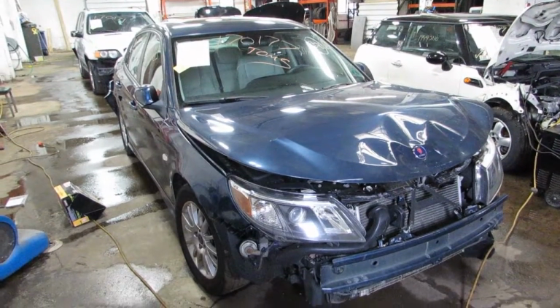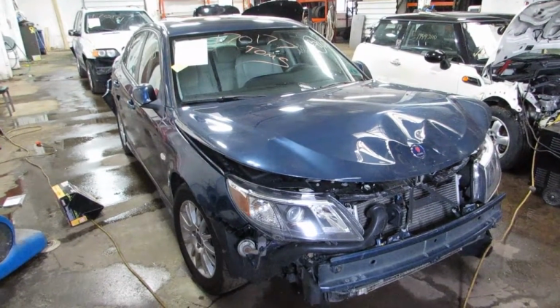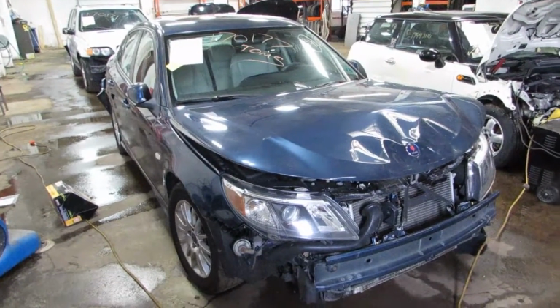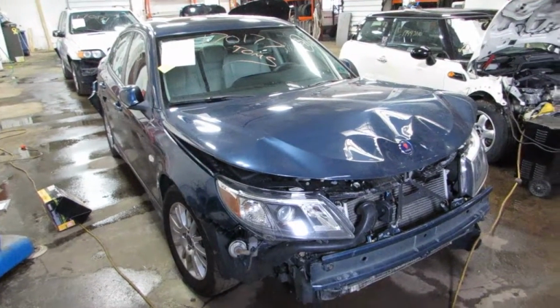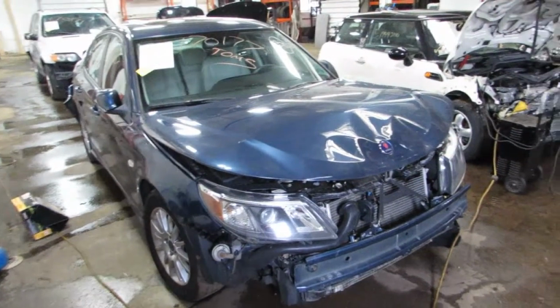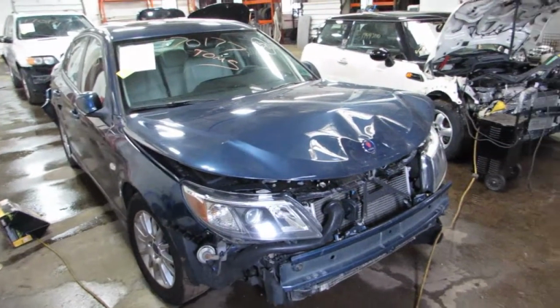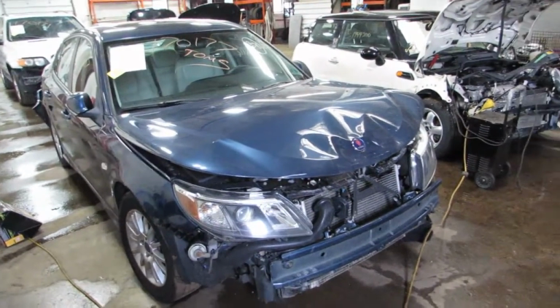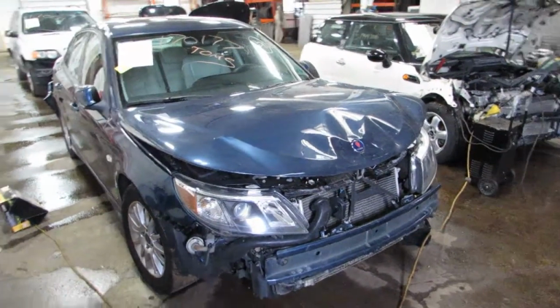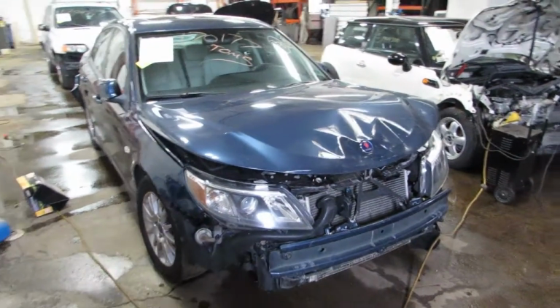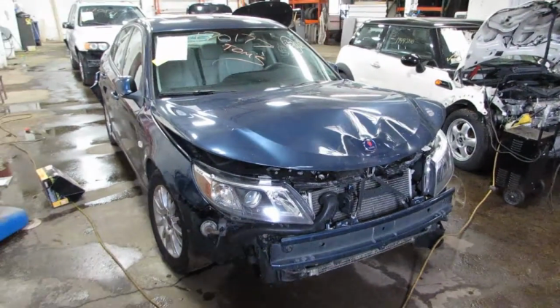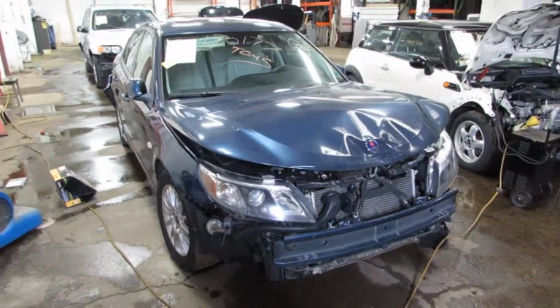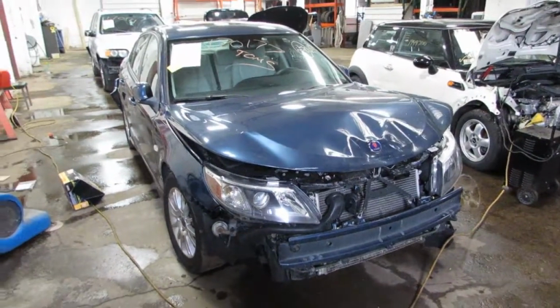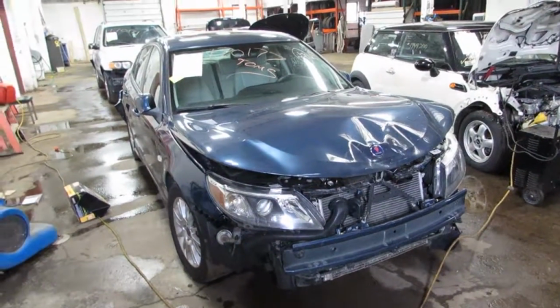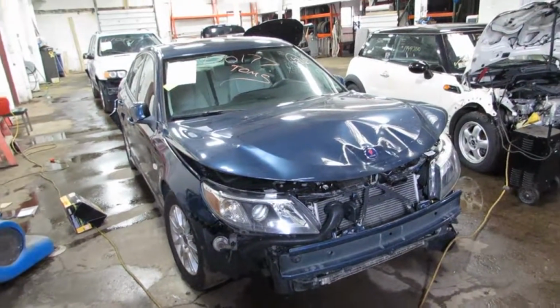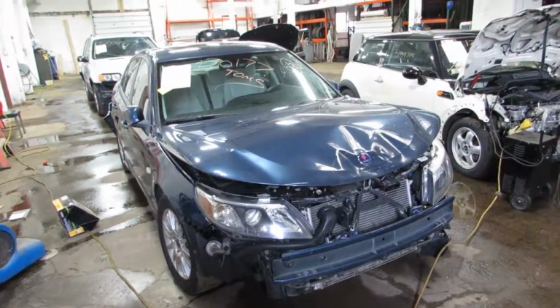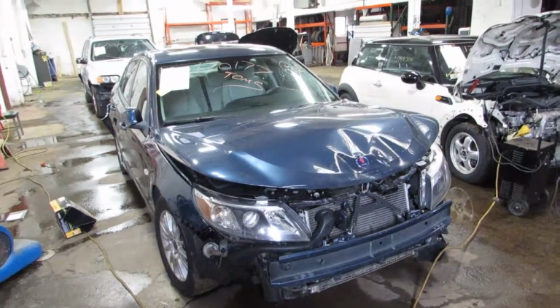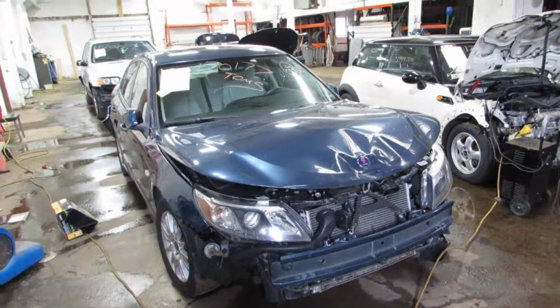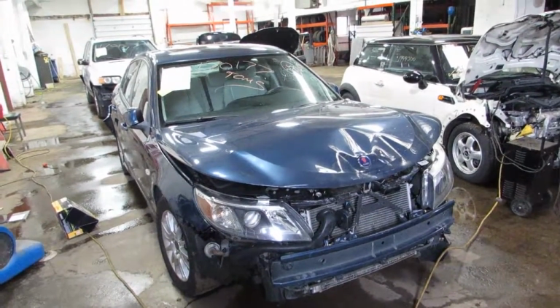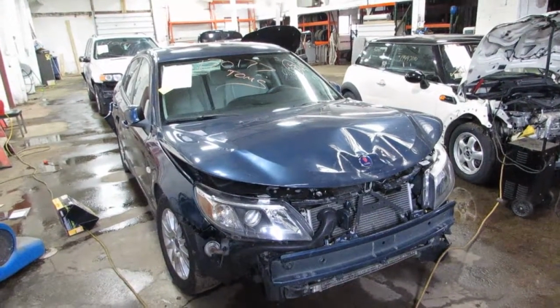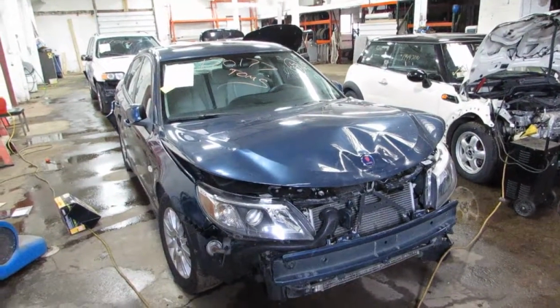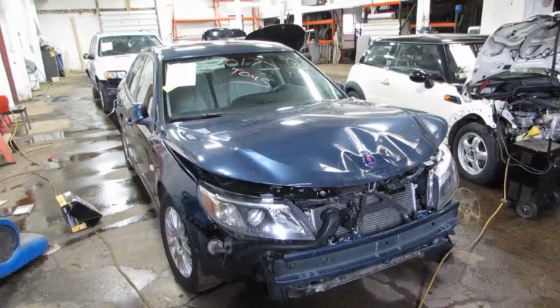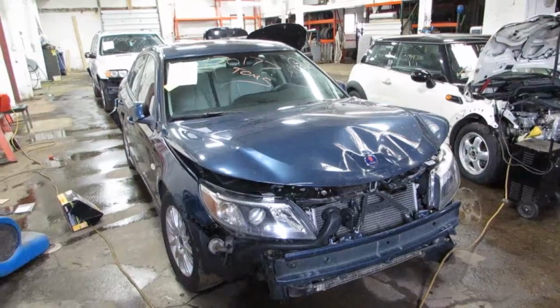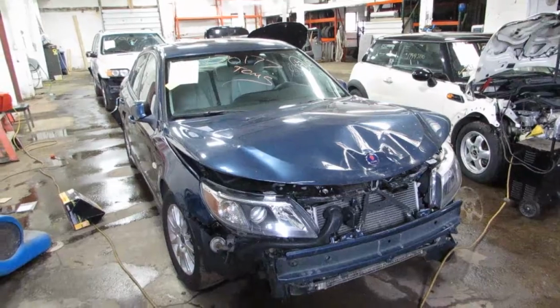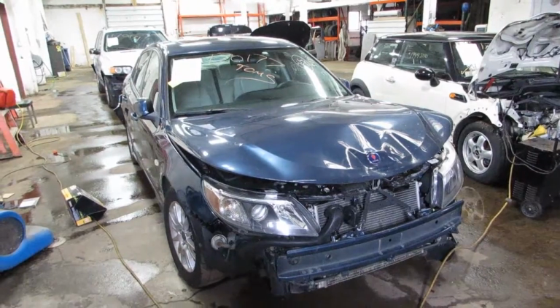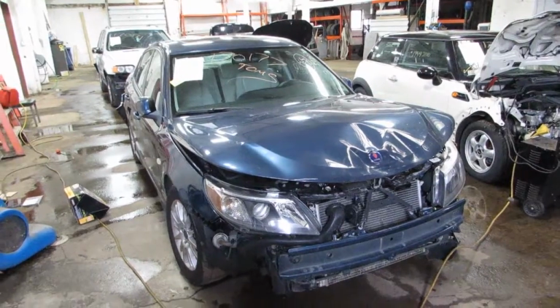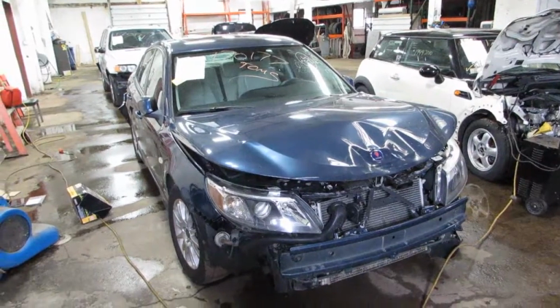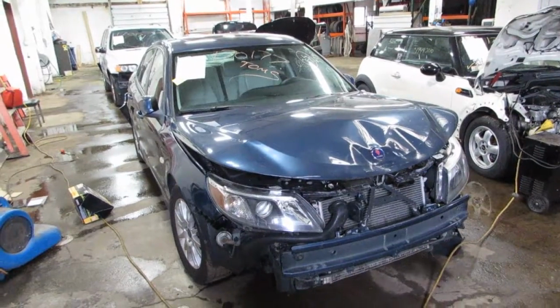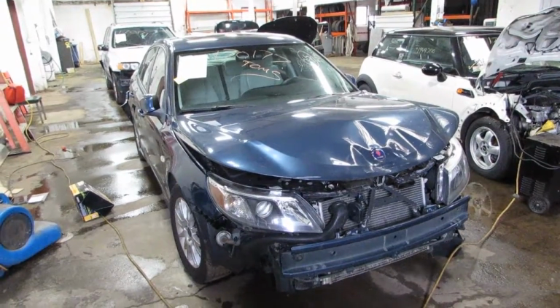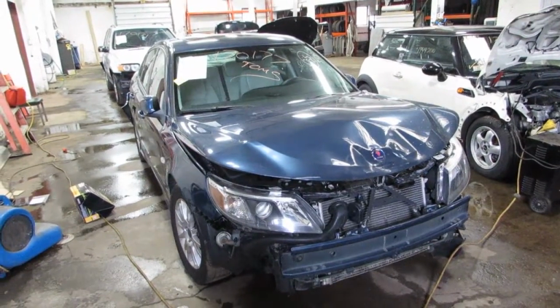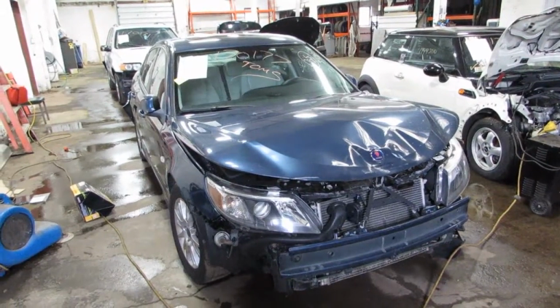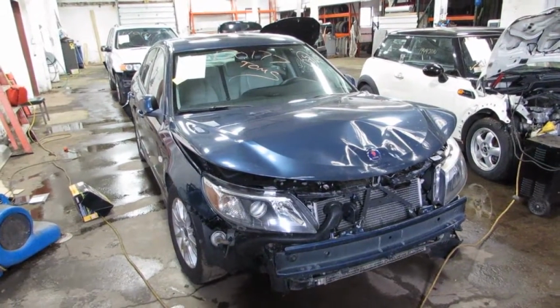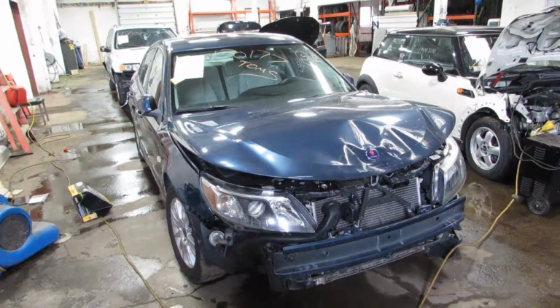Welcome to the Tom's Foreign Auto Parts video portion of our inventory. Here I've got stock number 170177.